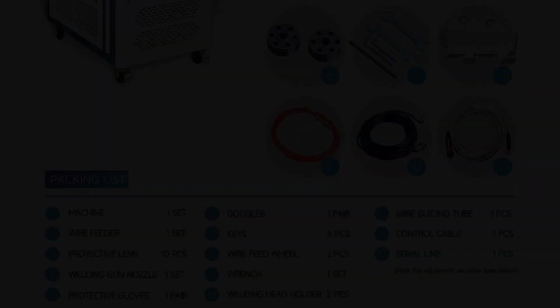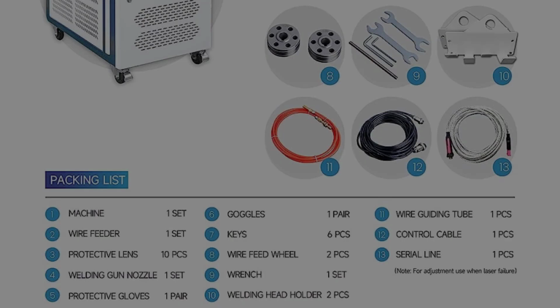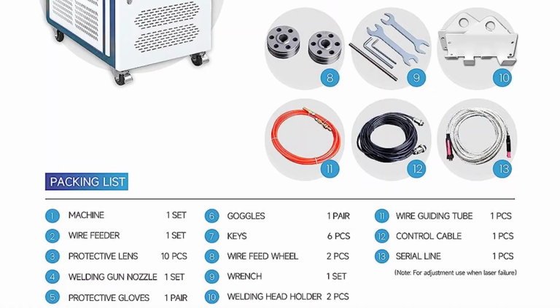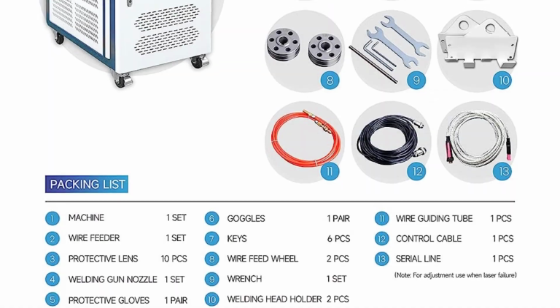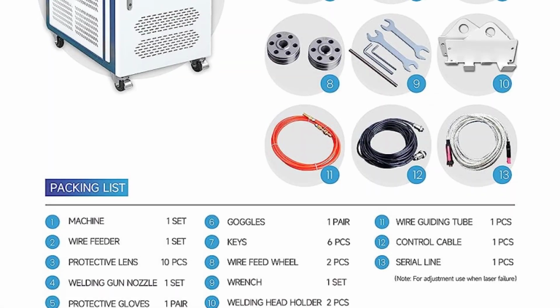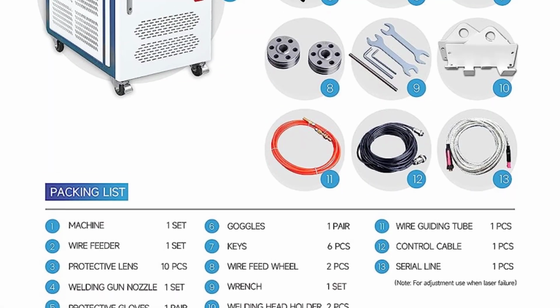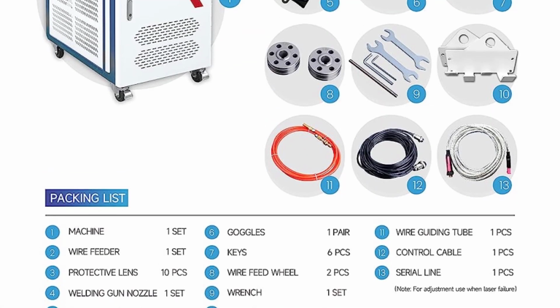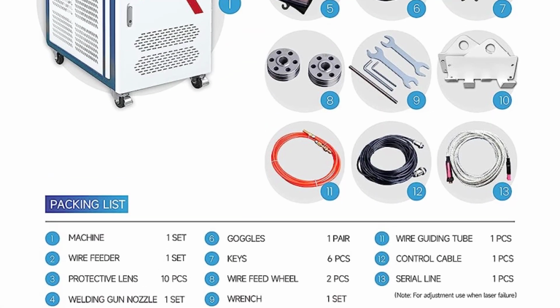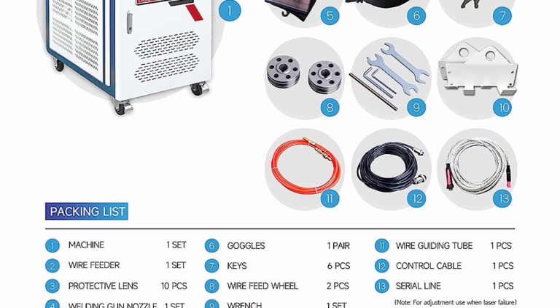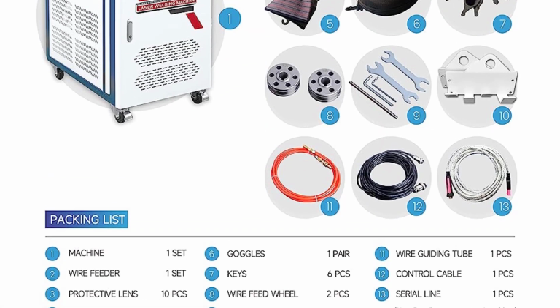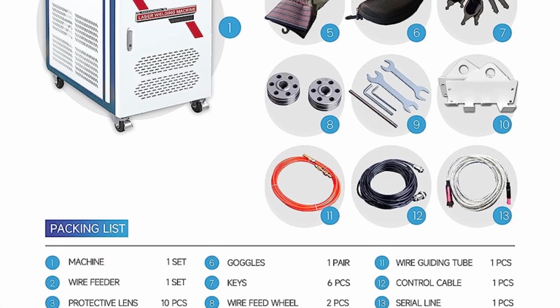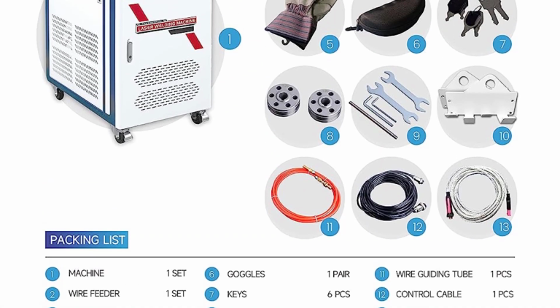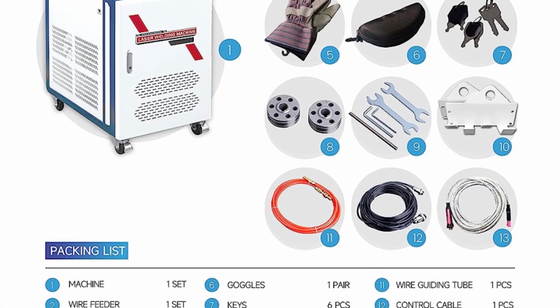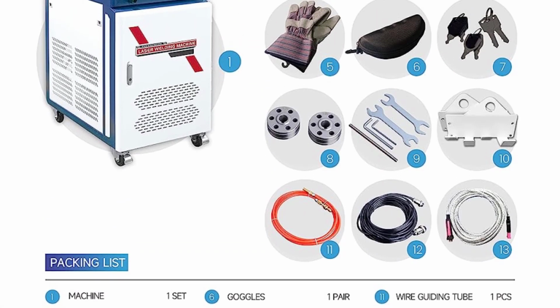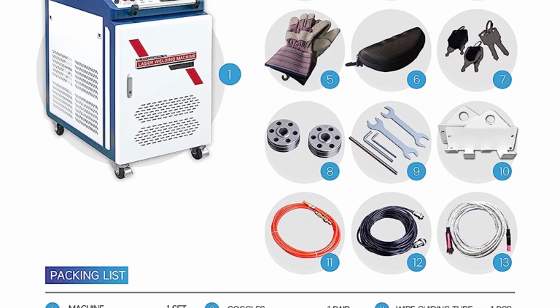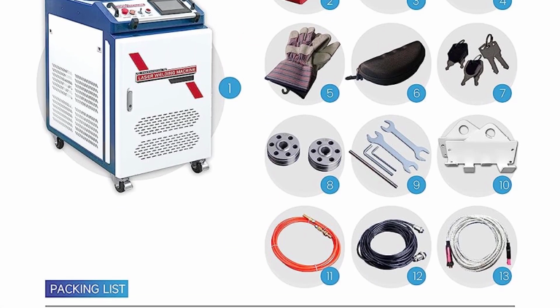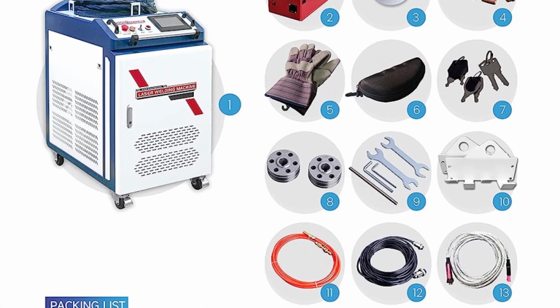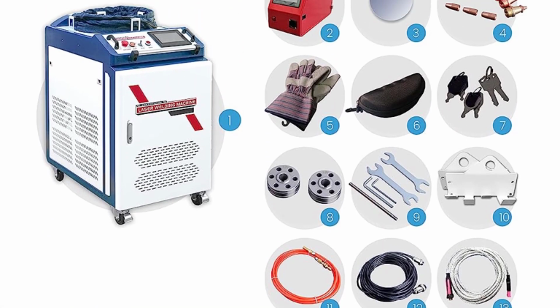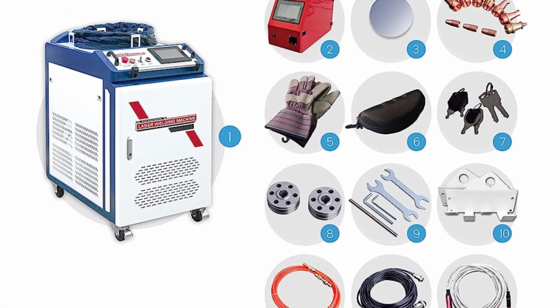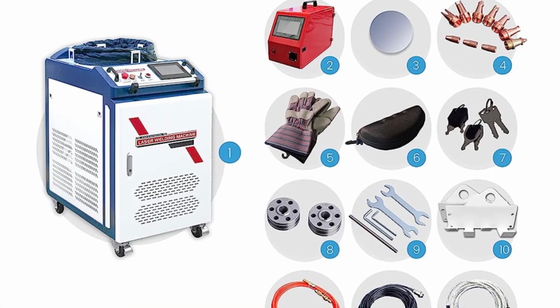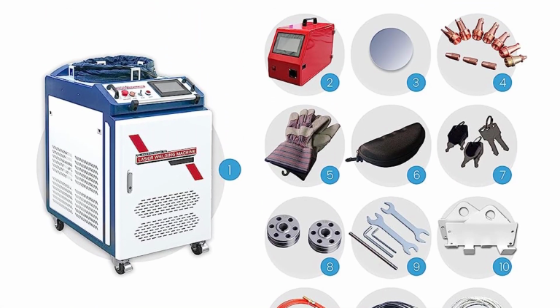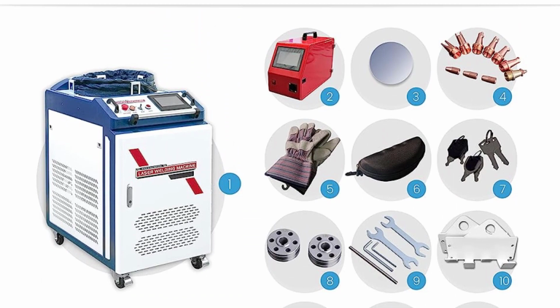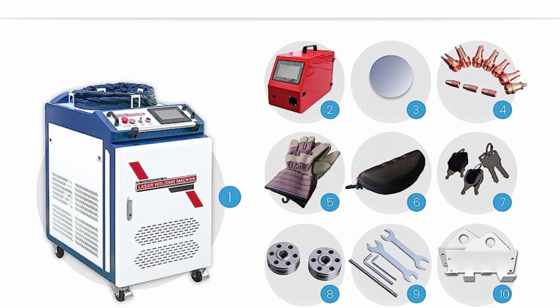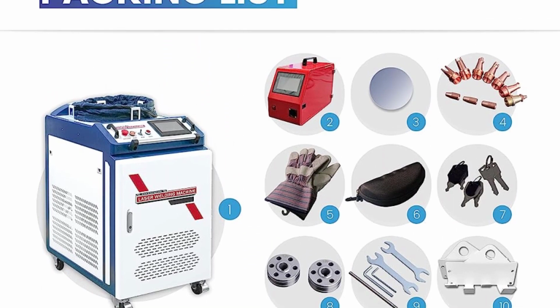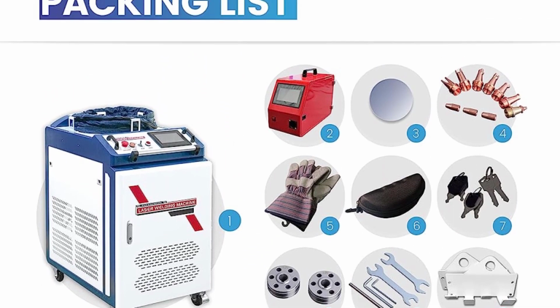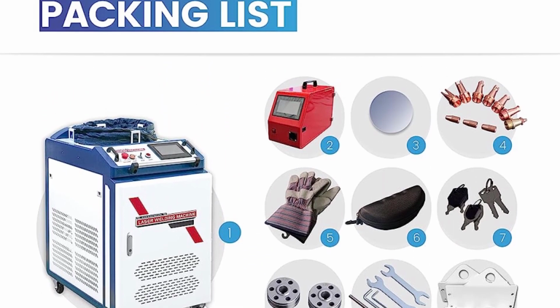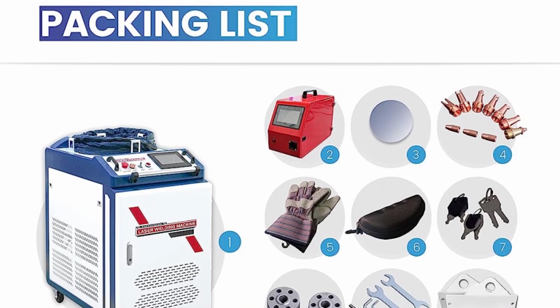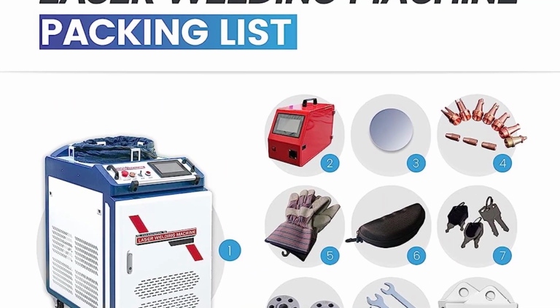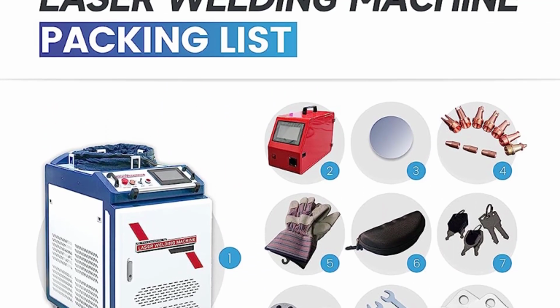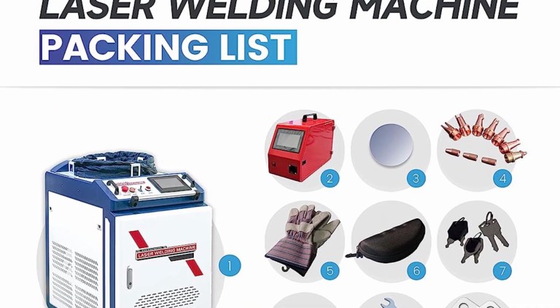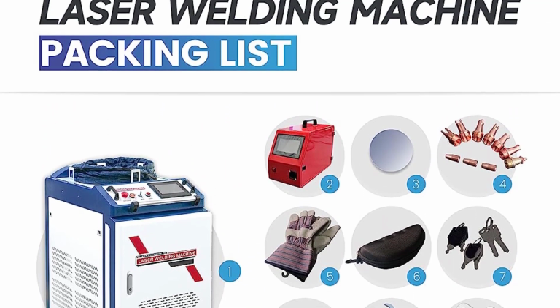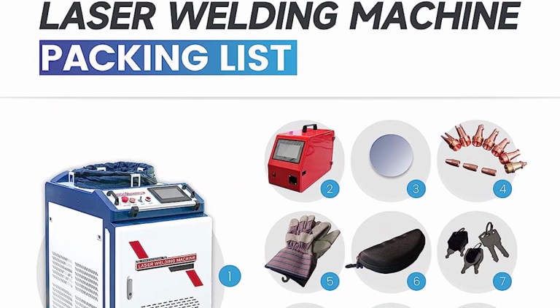This is a great aluminum laser welding machine for cutting aluminum metal. It is the best laser welding machine for beginners.